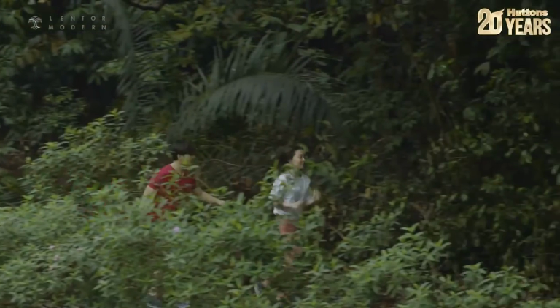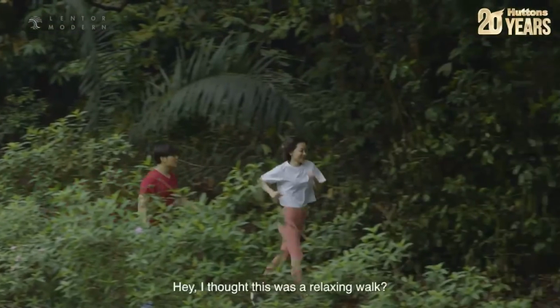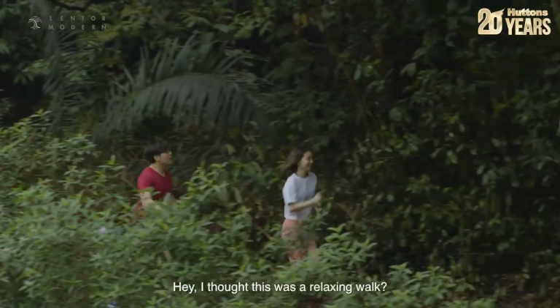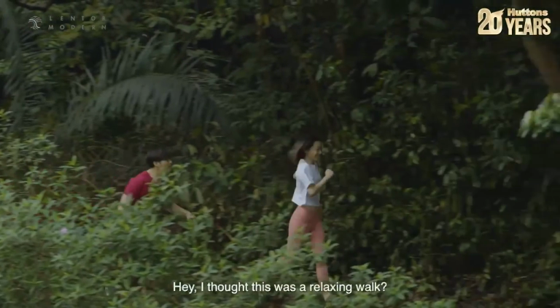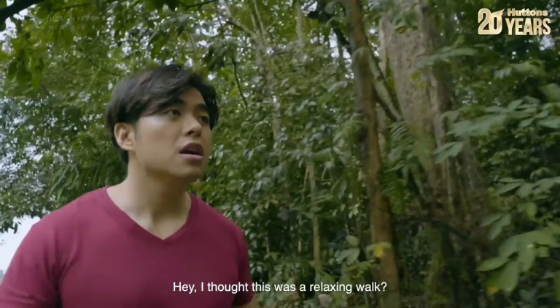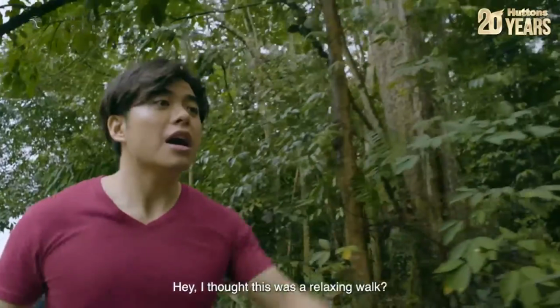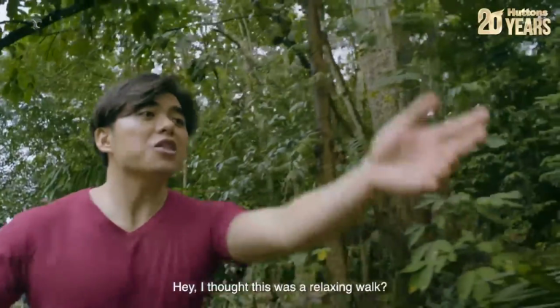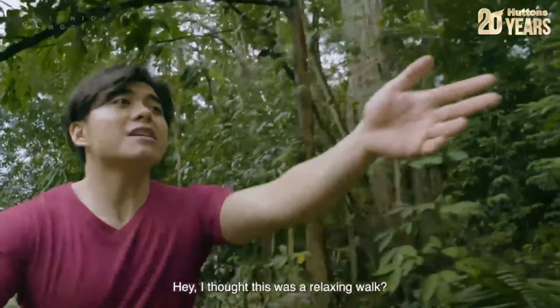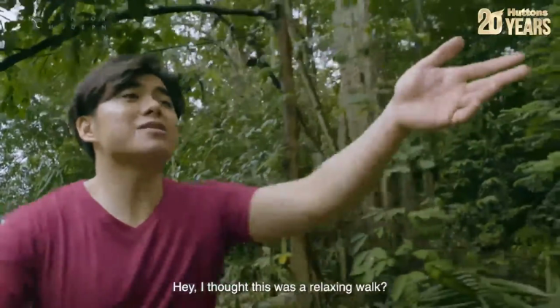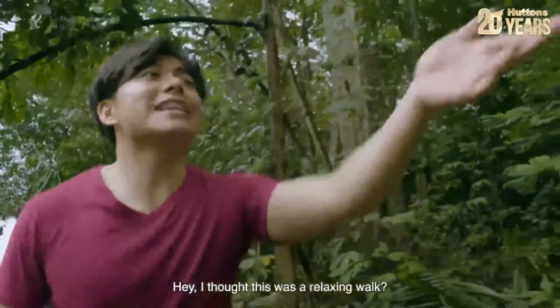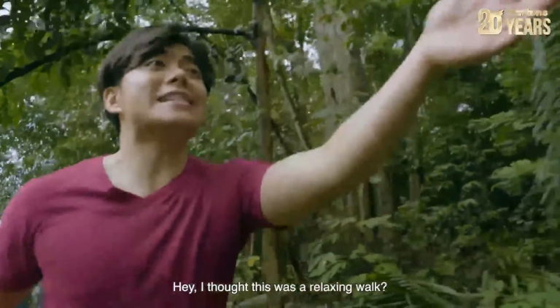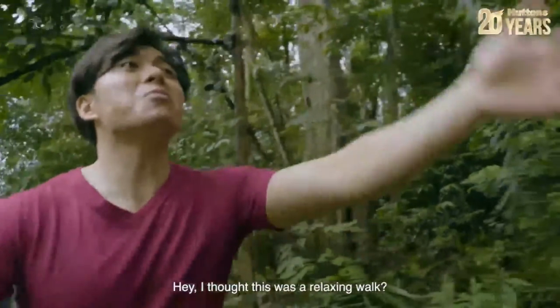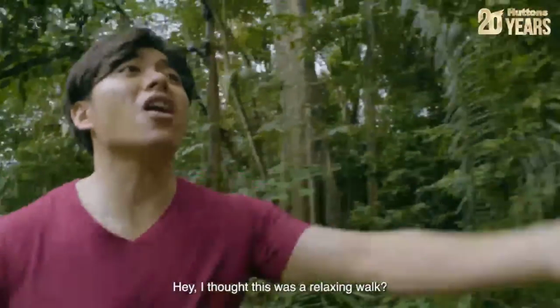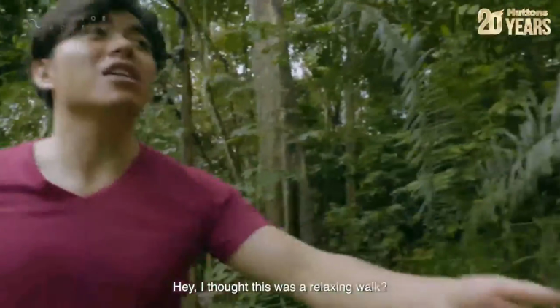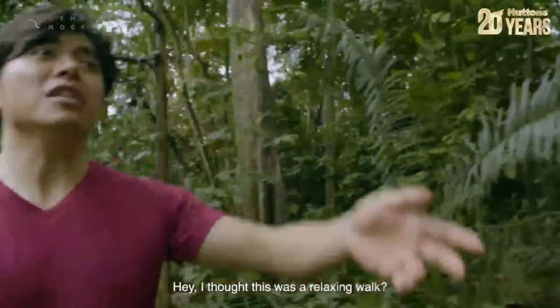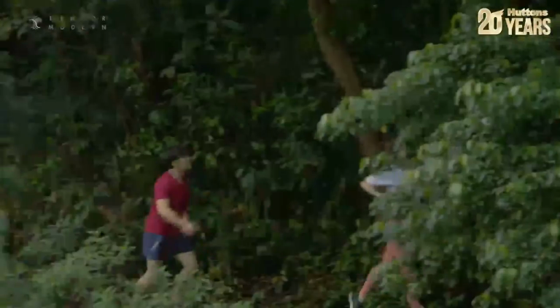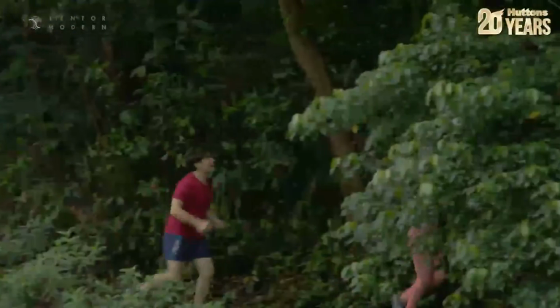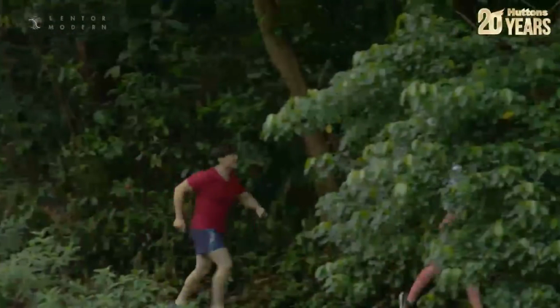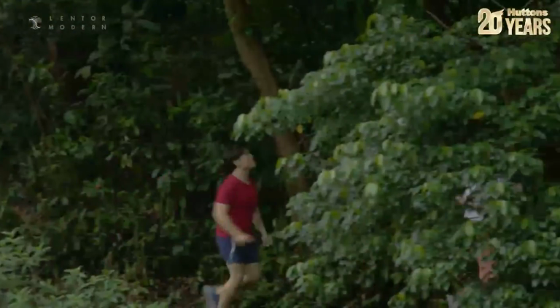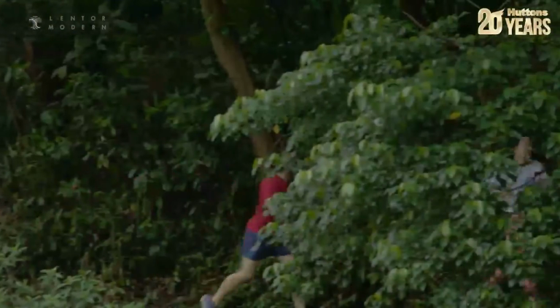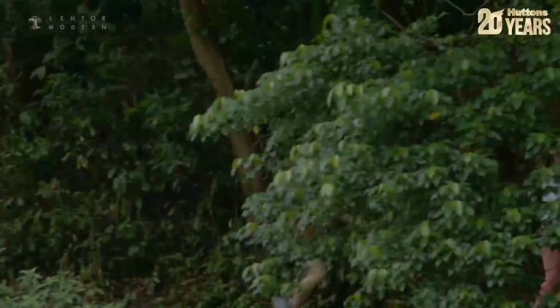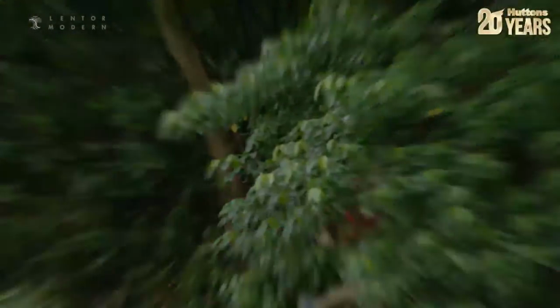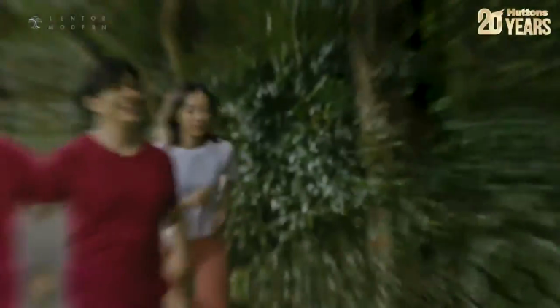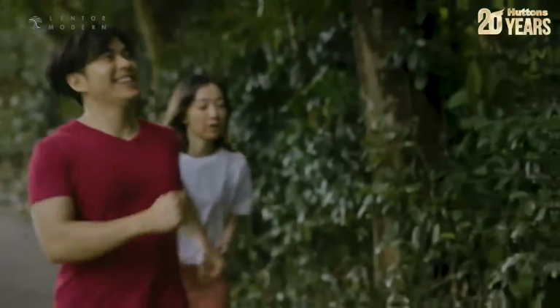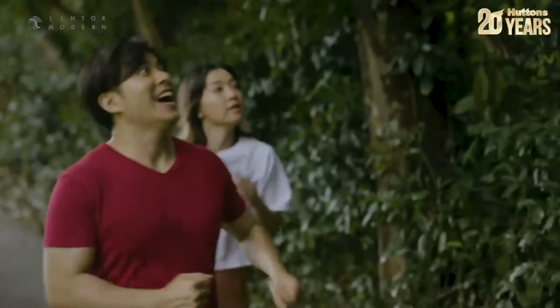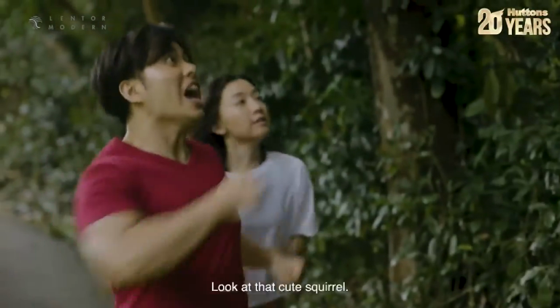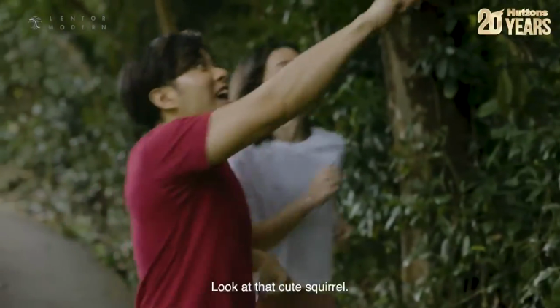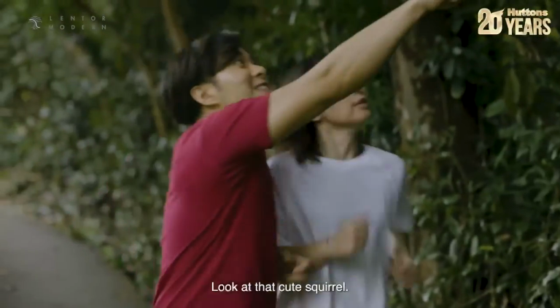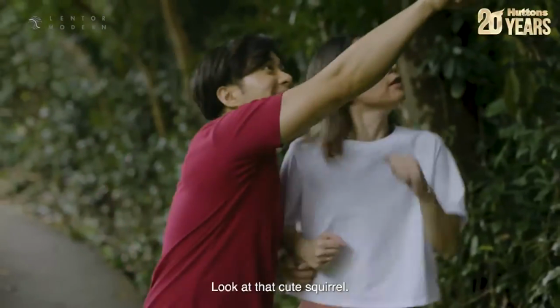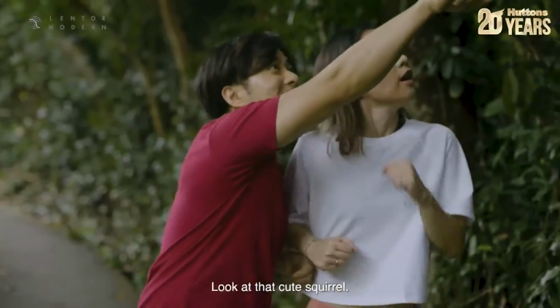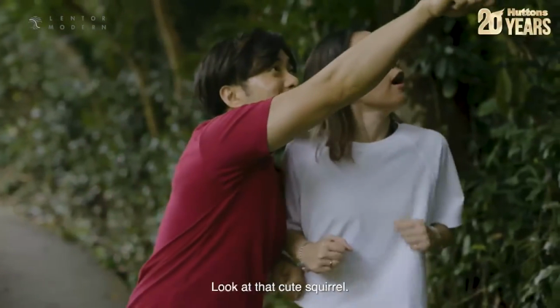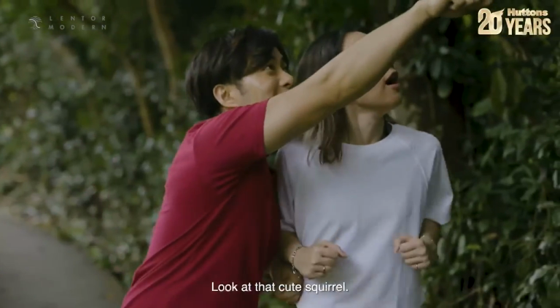Hey, I thought this was a relaxing walk! Hey, look at that cute squirrel!